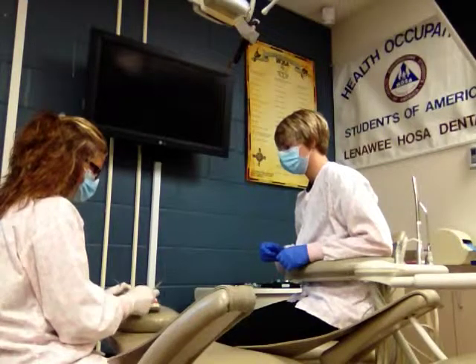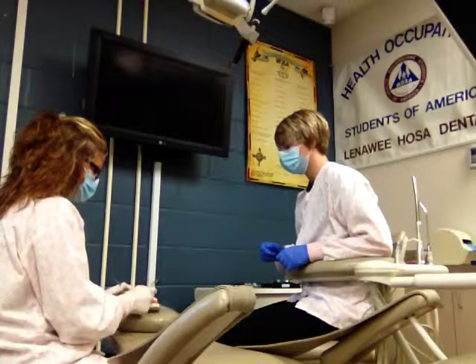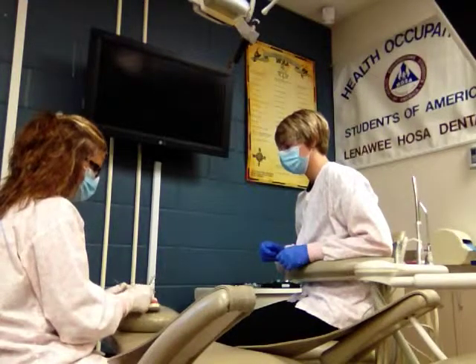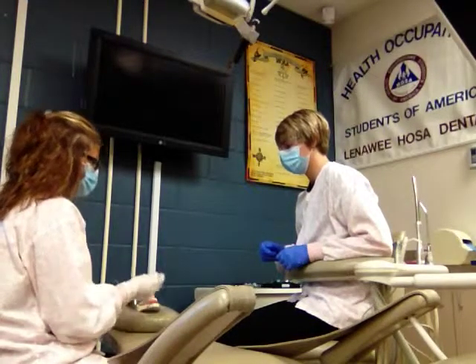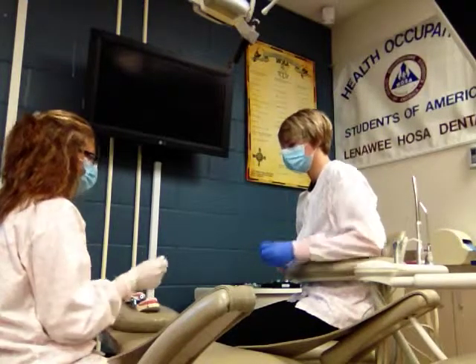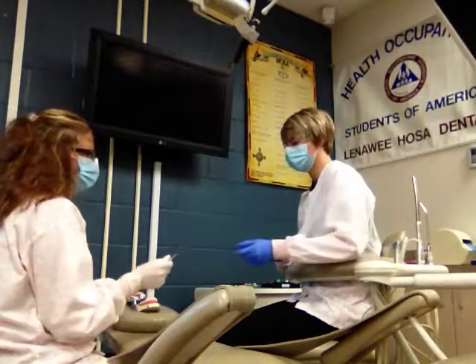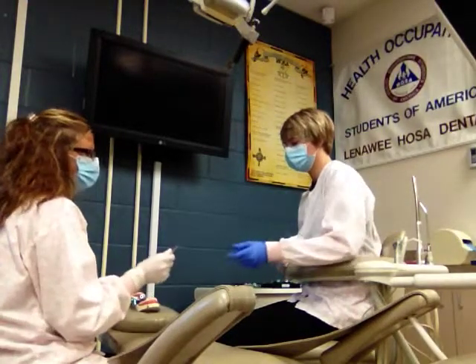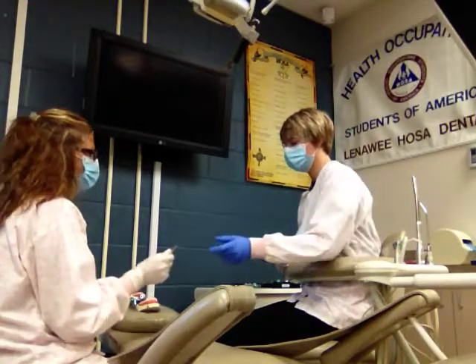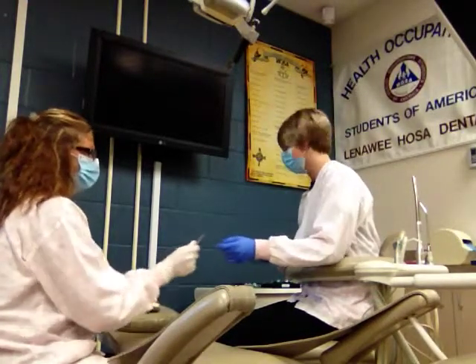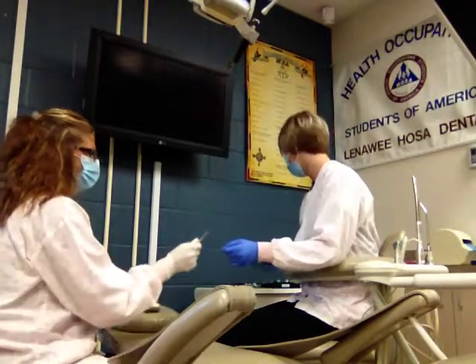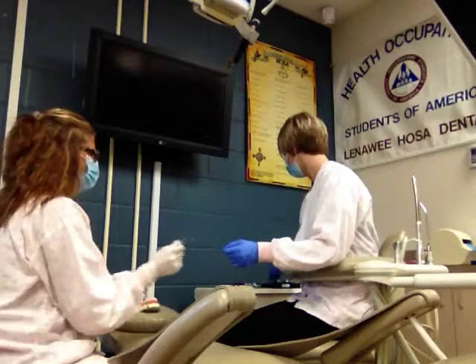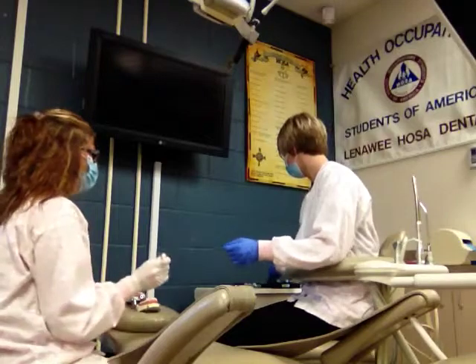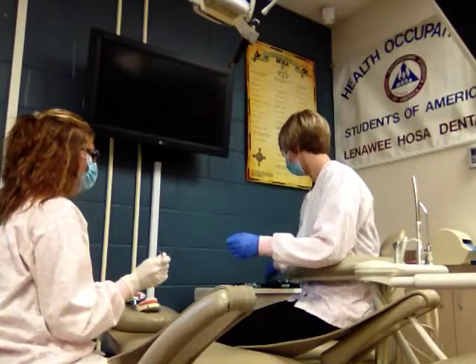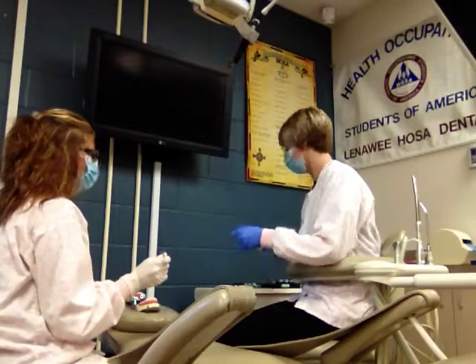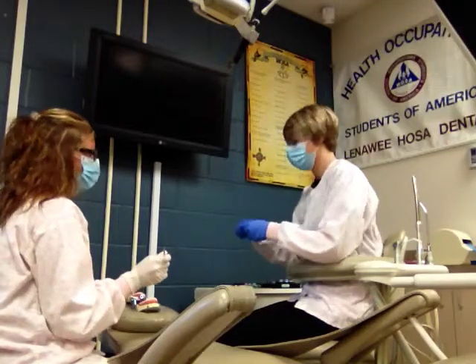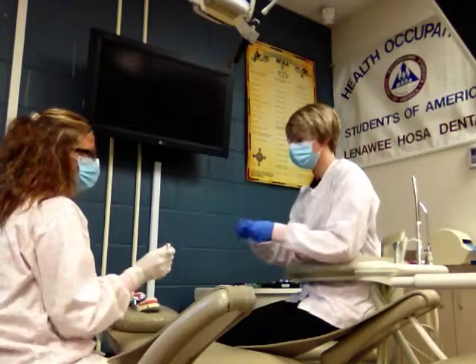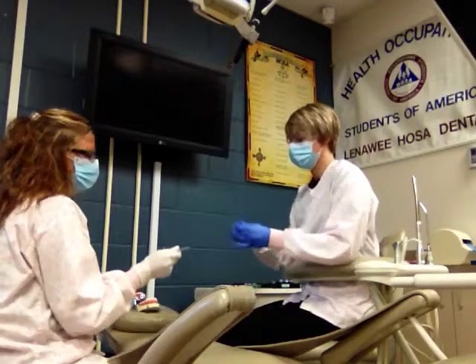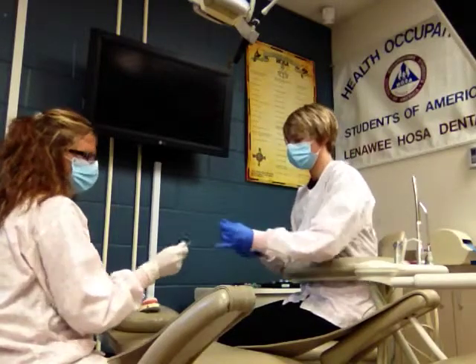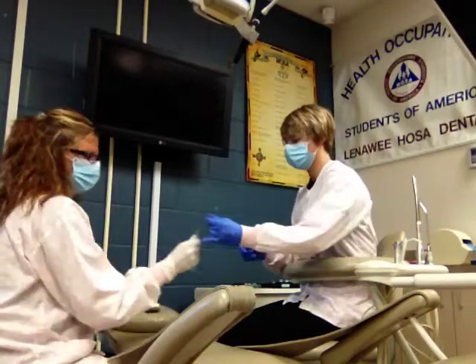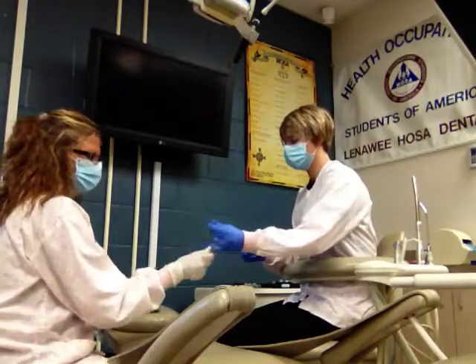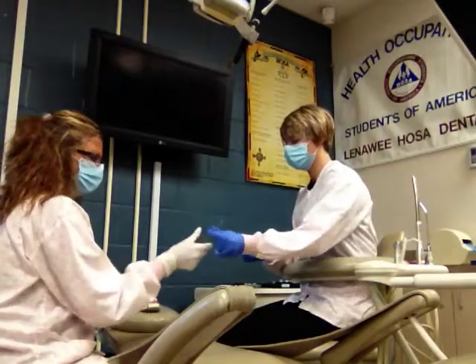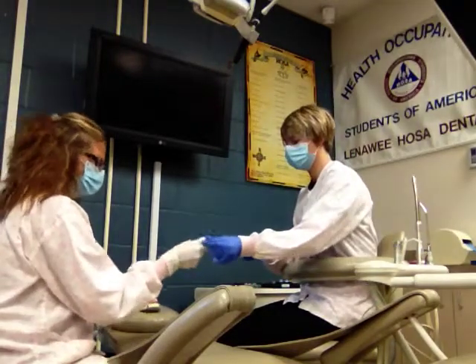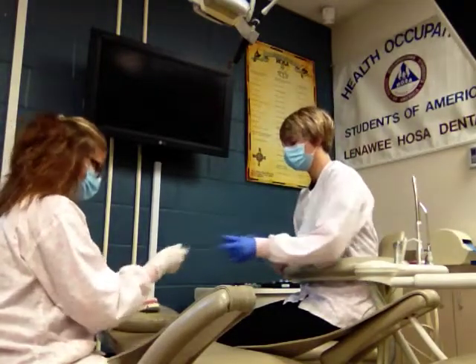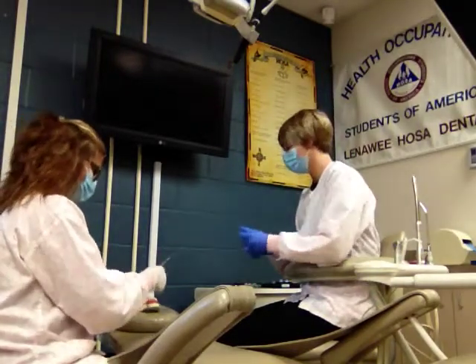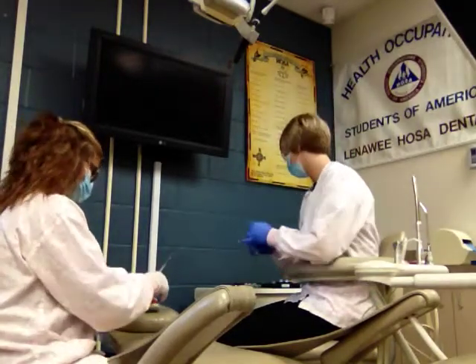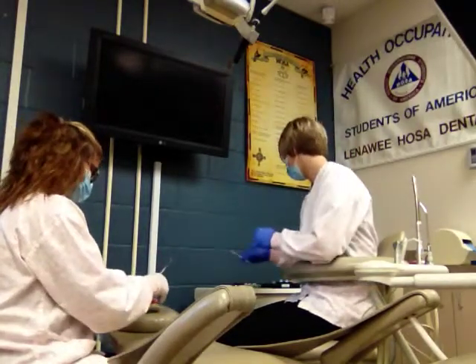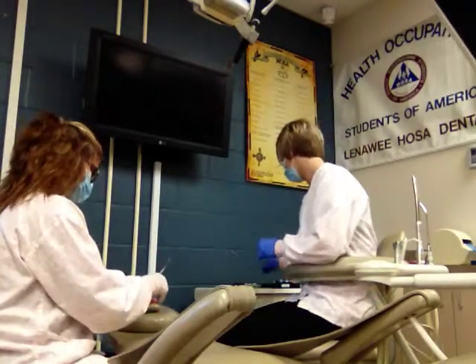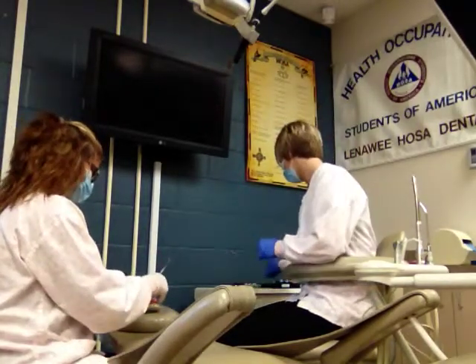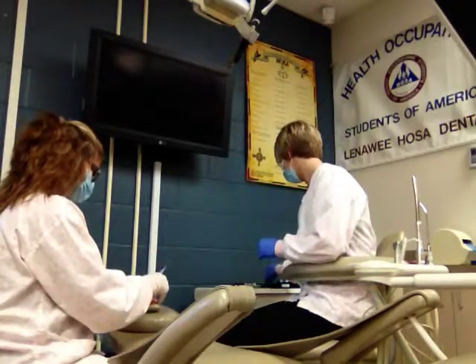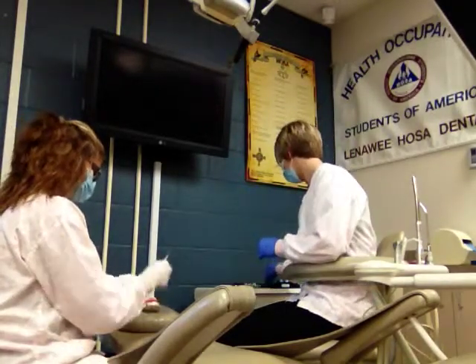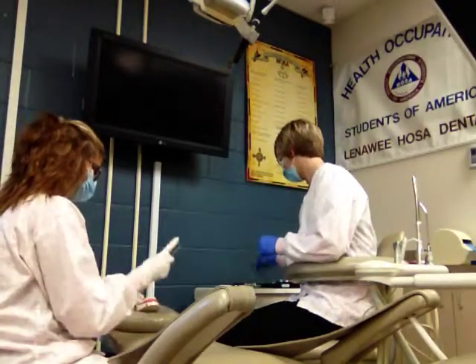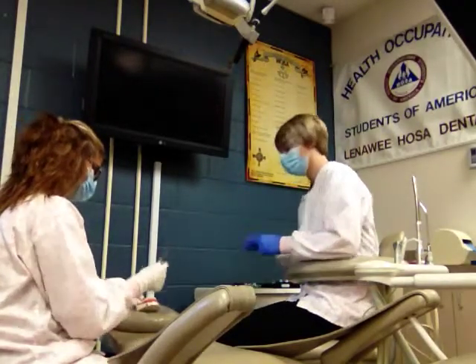The dentist will poke around on the gum tissue to make sure that they're numb. If the patient is good, we're going to use the periosteal elevator — that's to break the PDL and separate the gum tissue from the tooth.